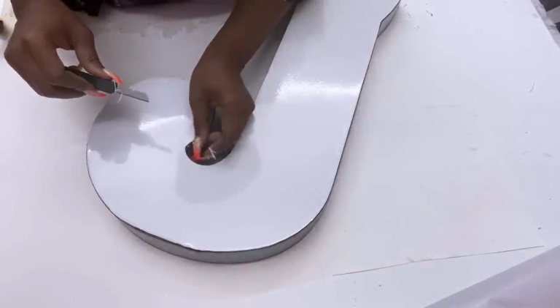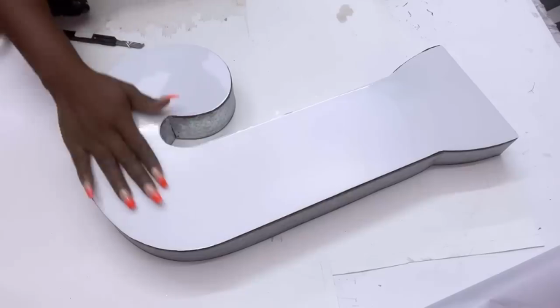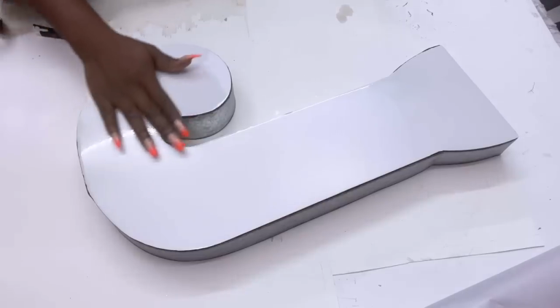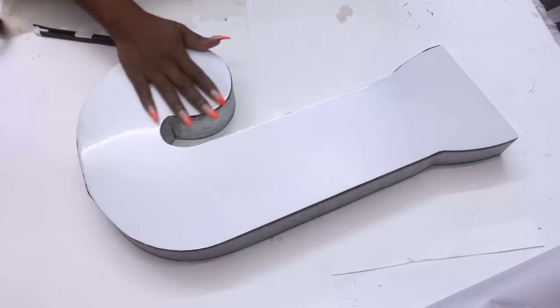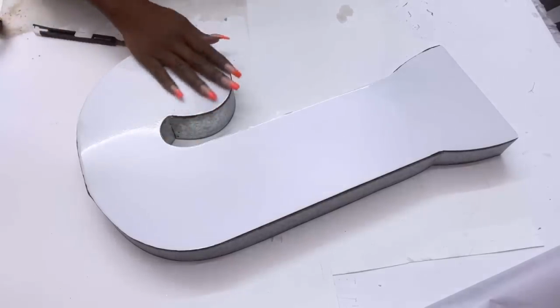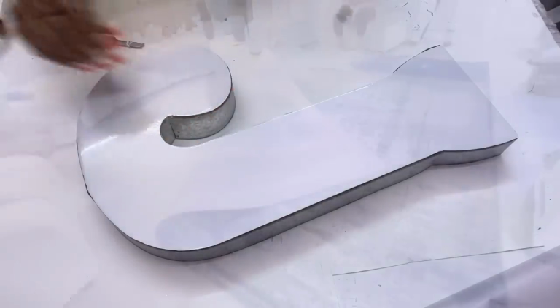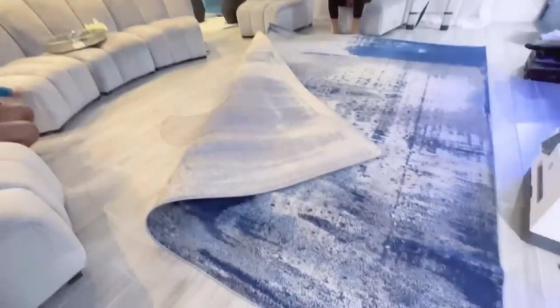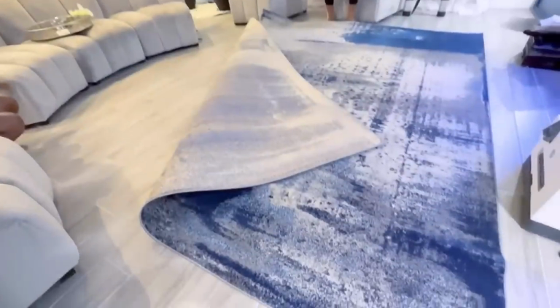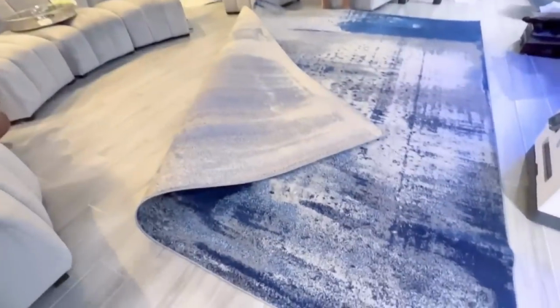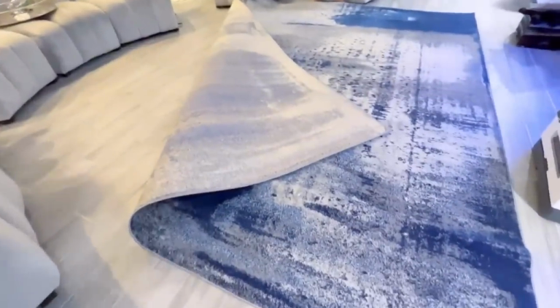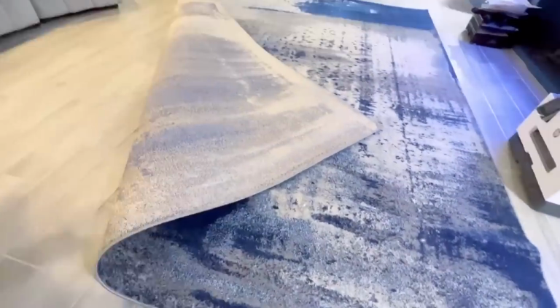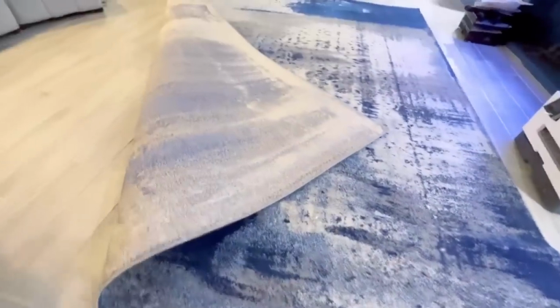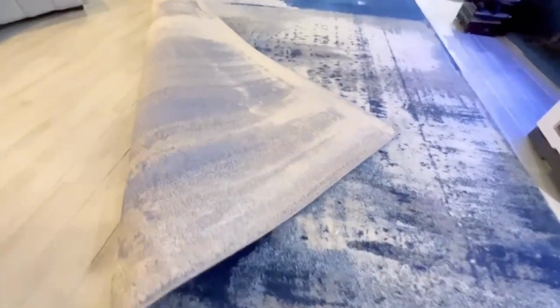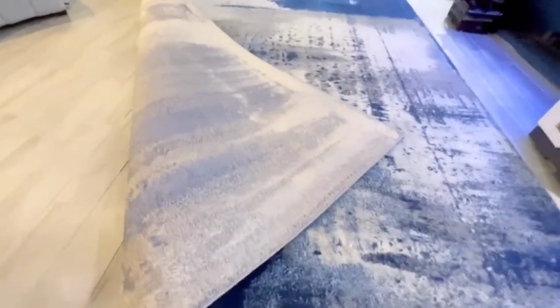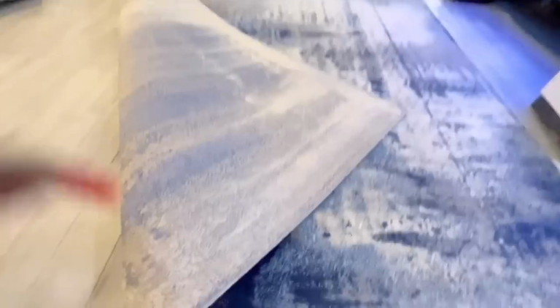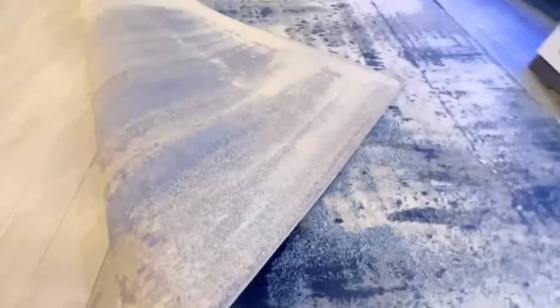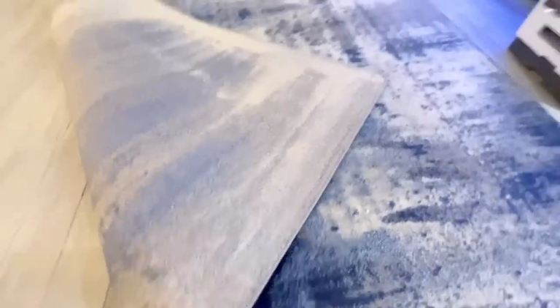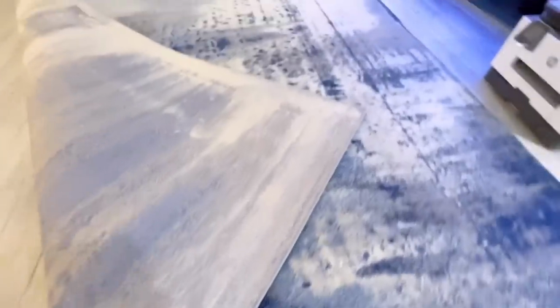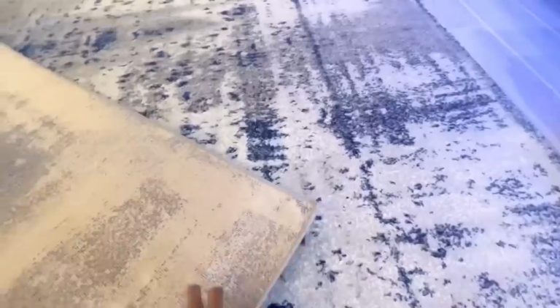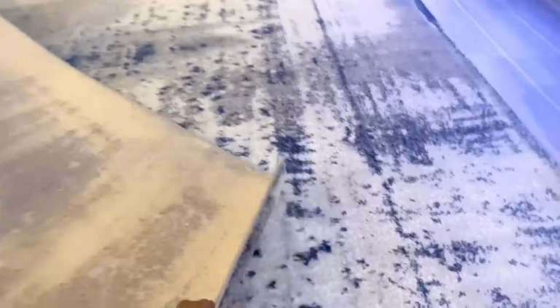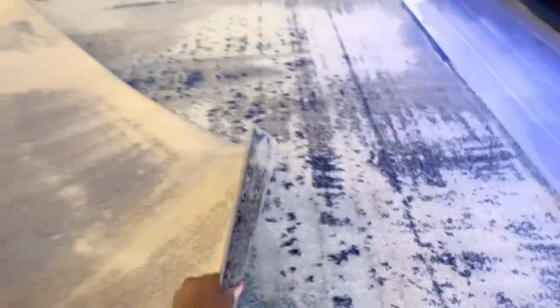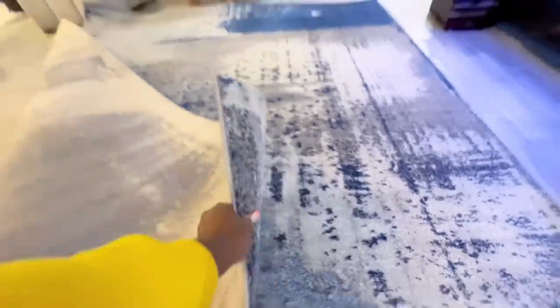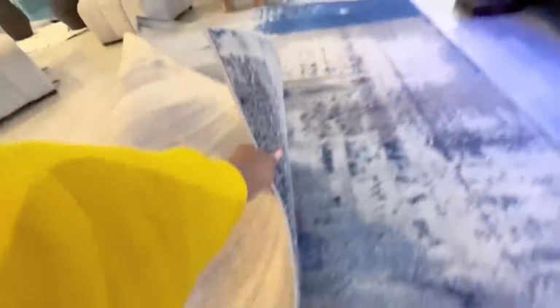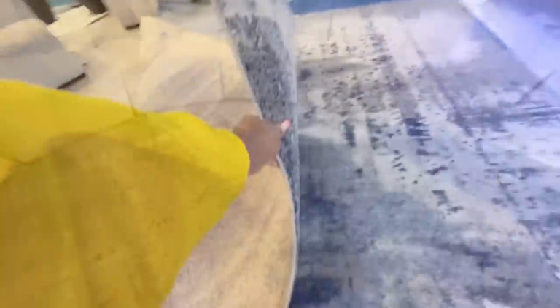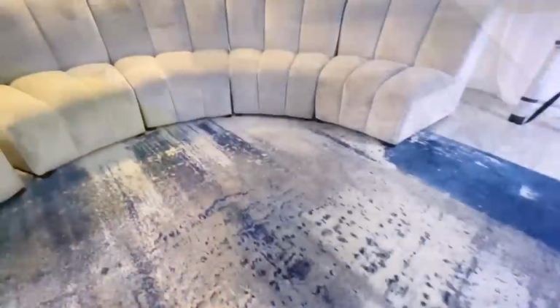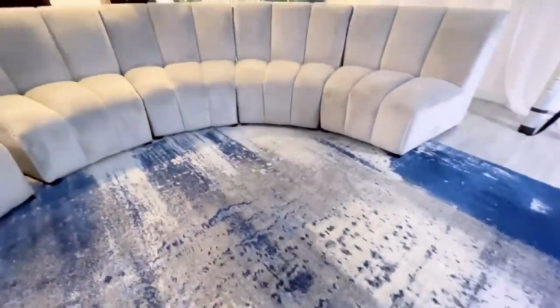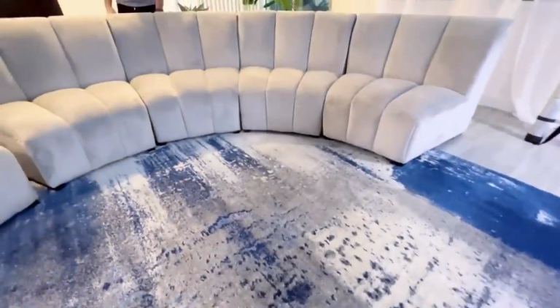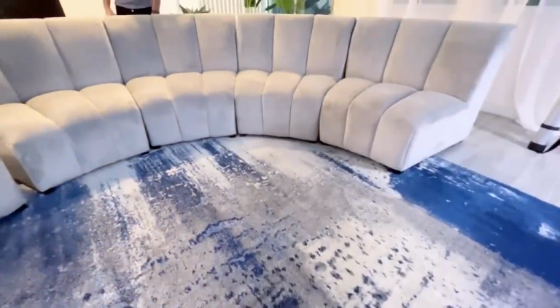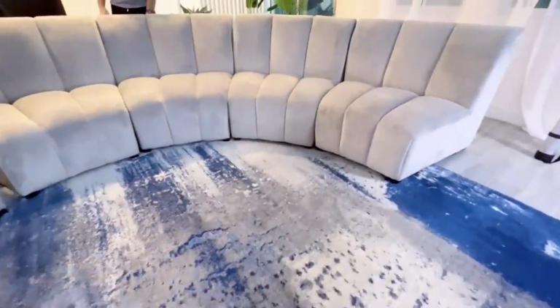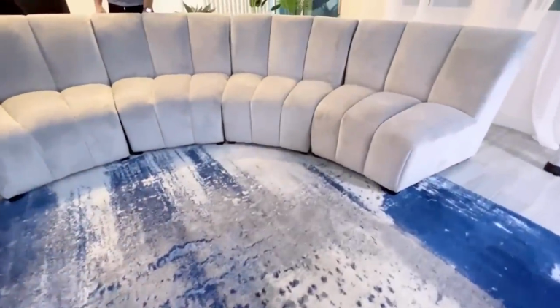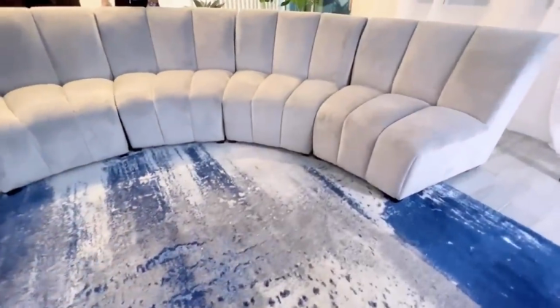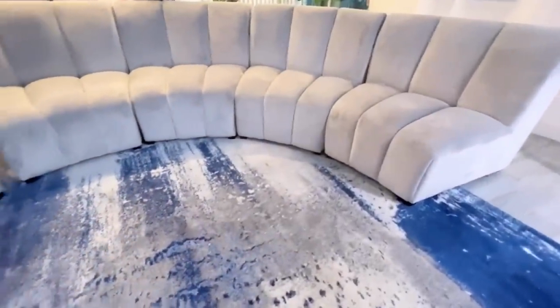We introduced a rug to the space — this is a really large rug that's going to cover up a lot of the seating area.